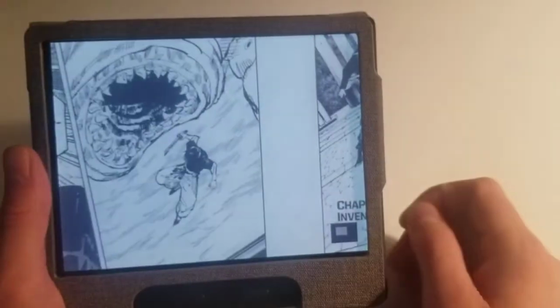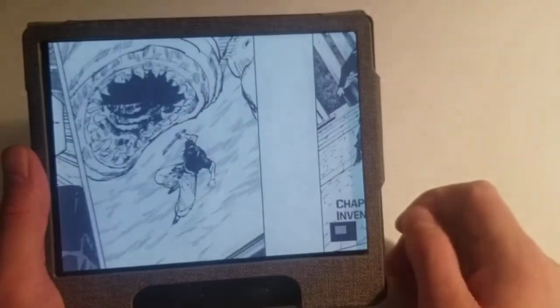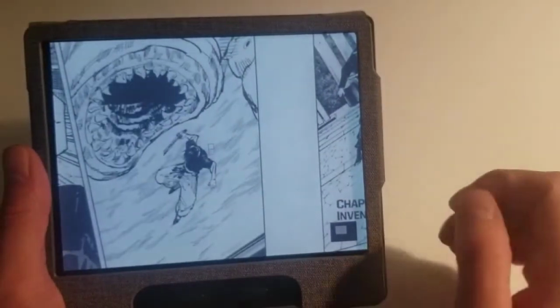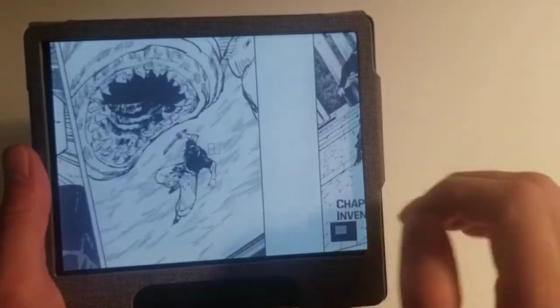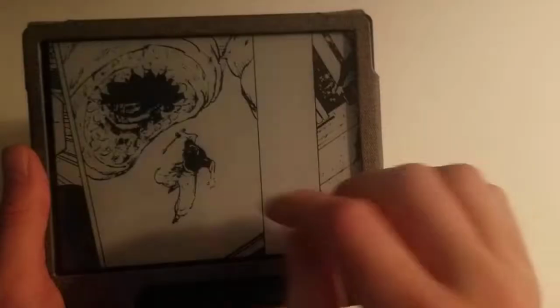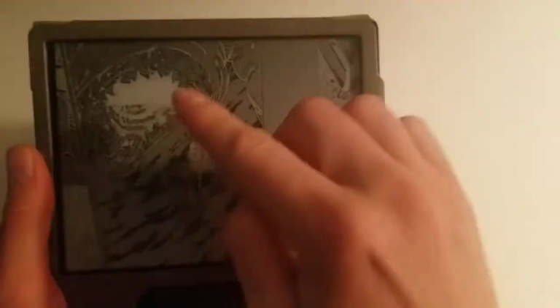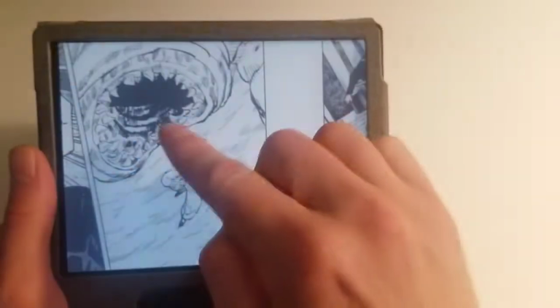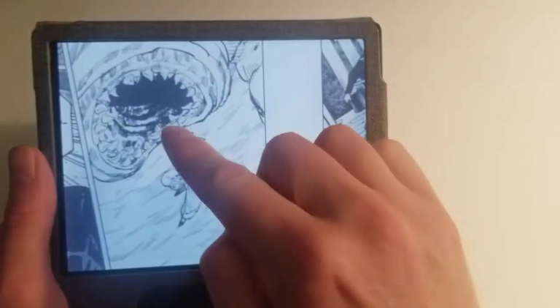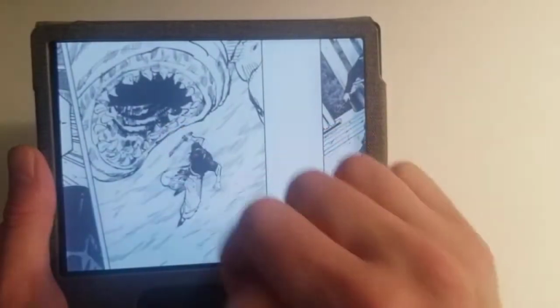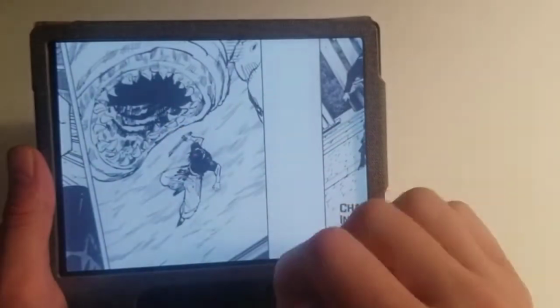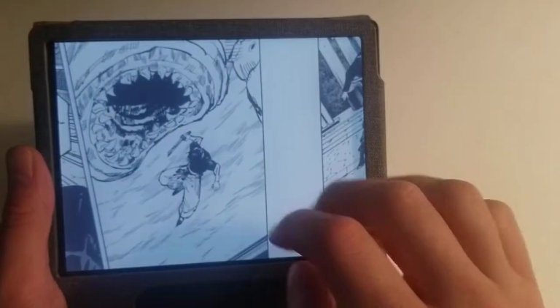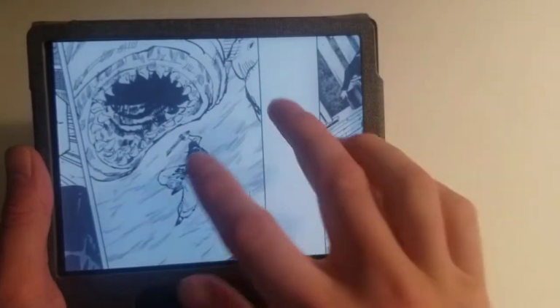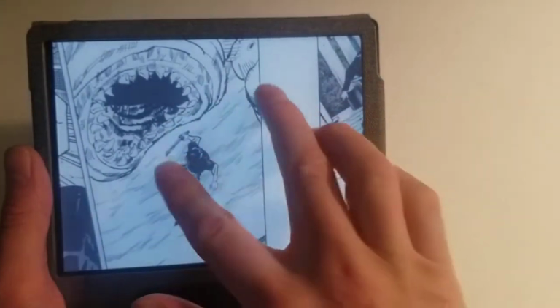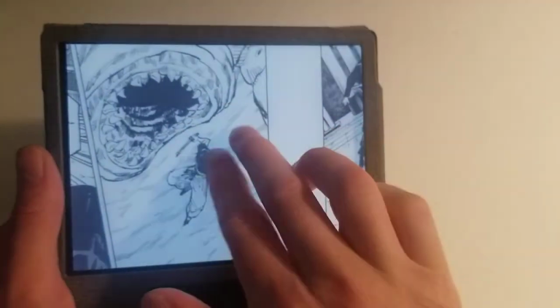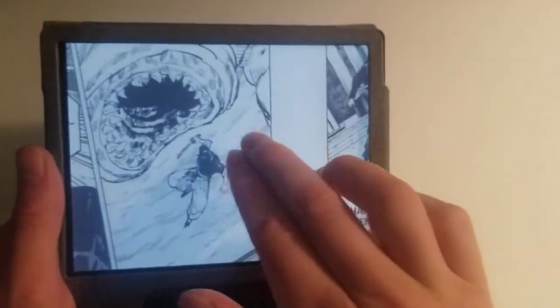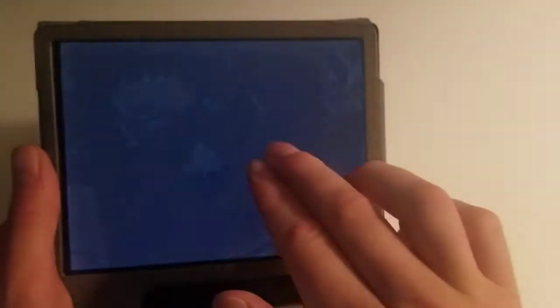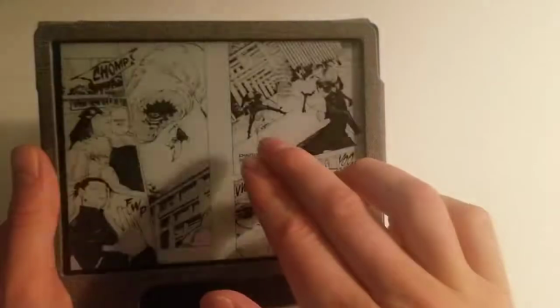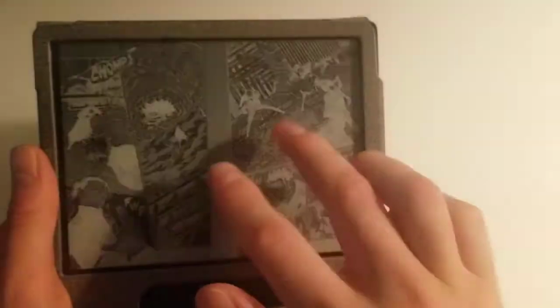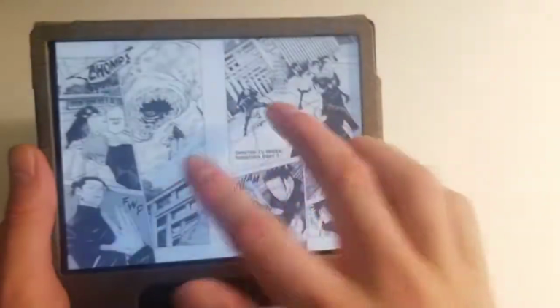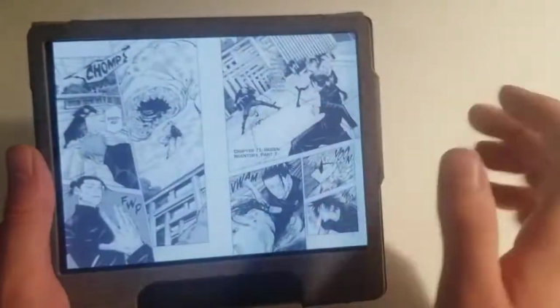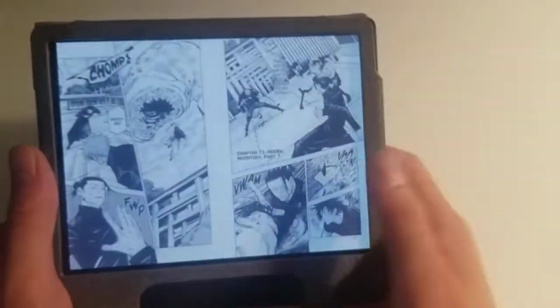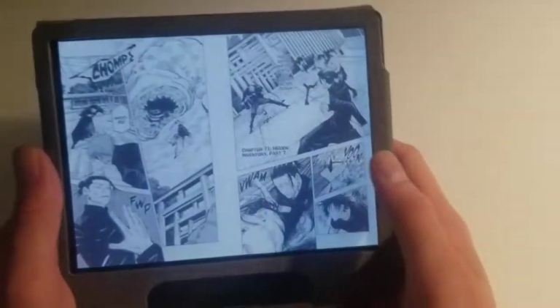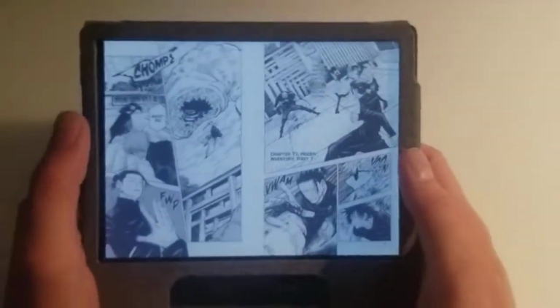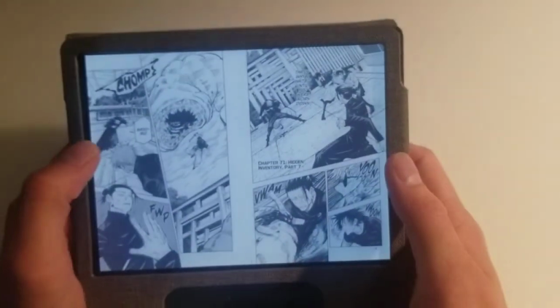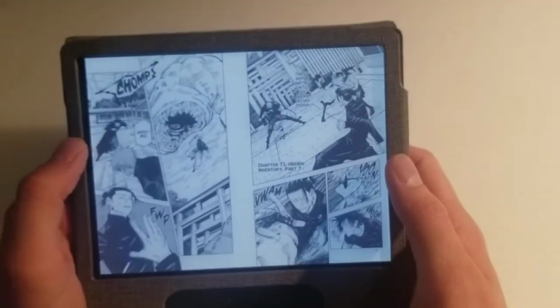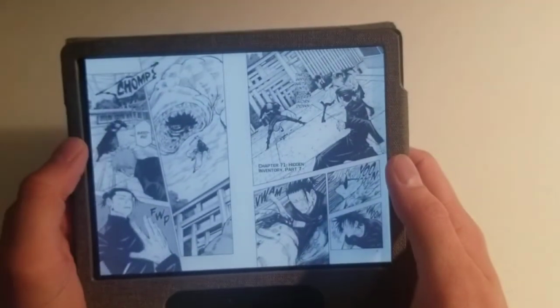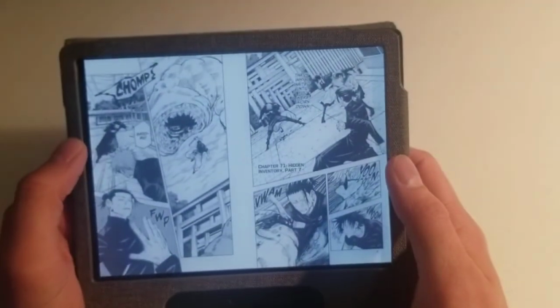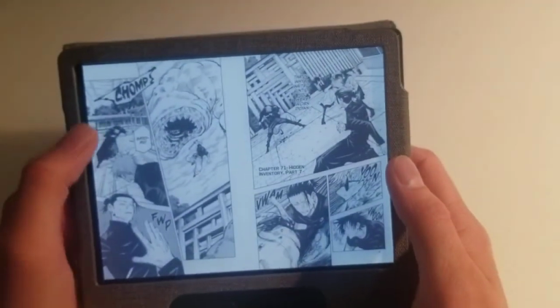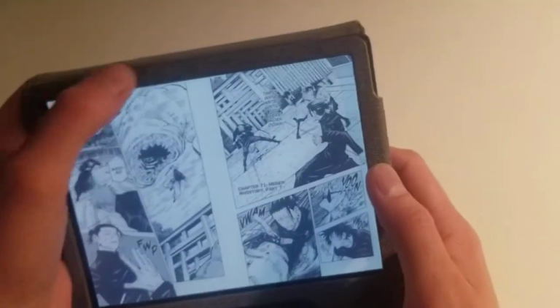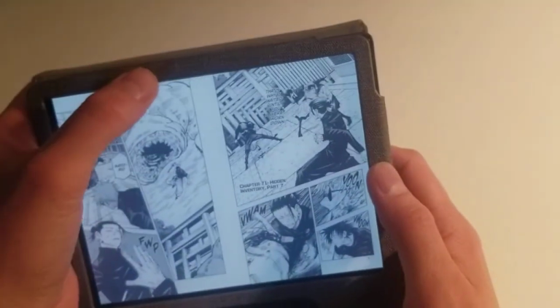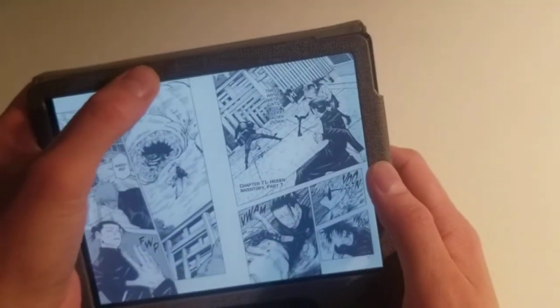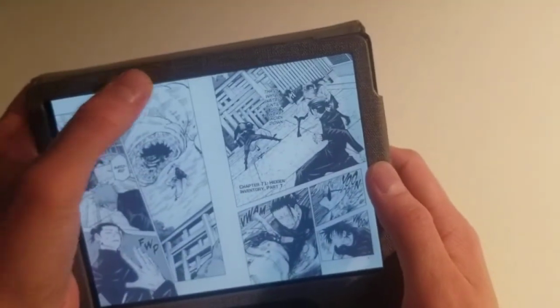You can zoom in as well if you want to see, say, a creepy mouth up close. Yeah, it works very well.